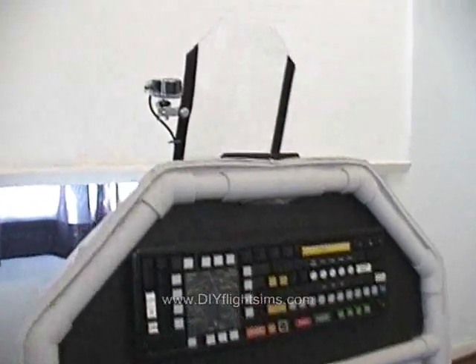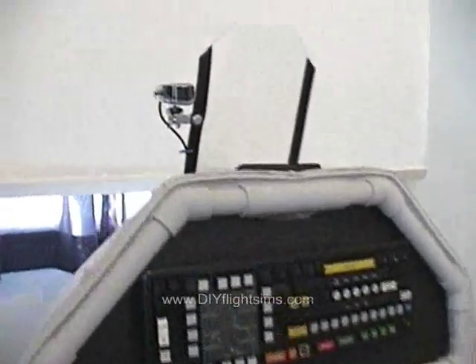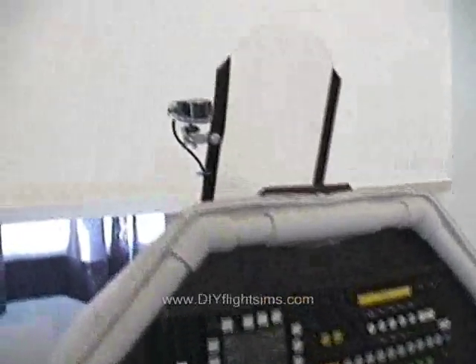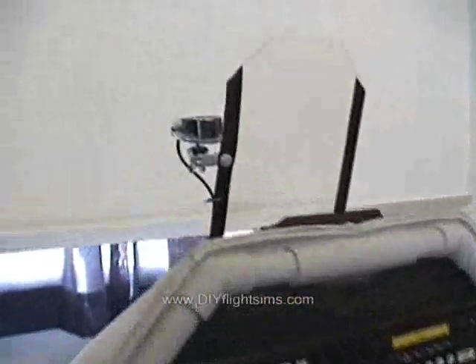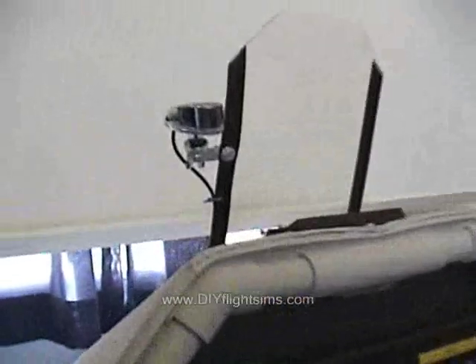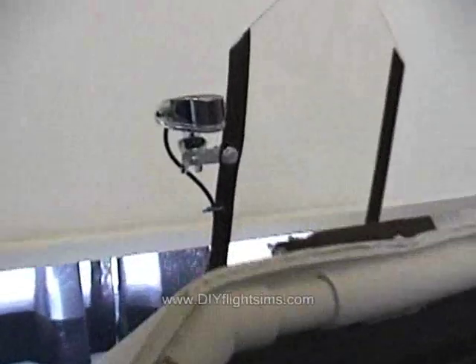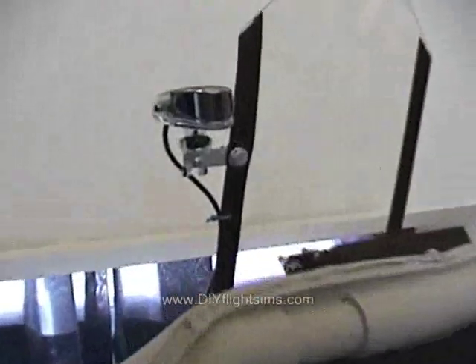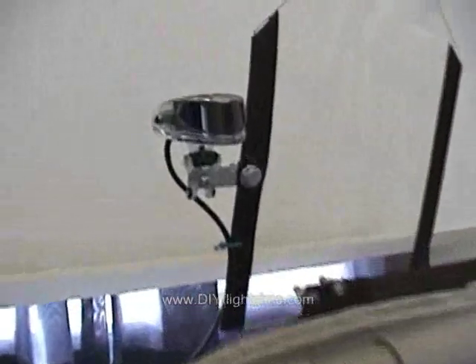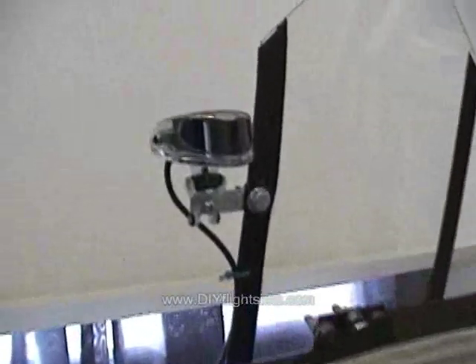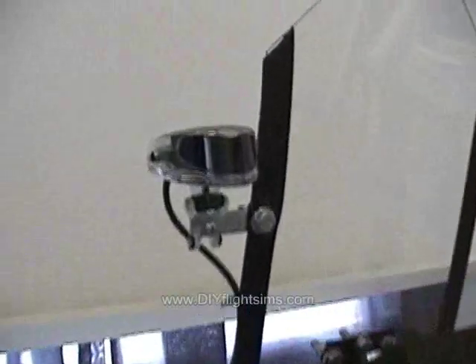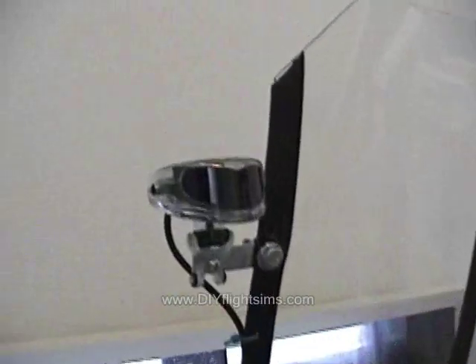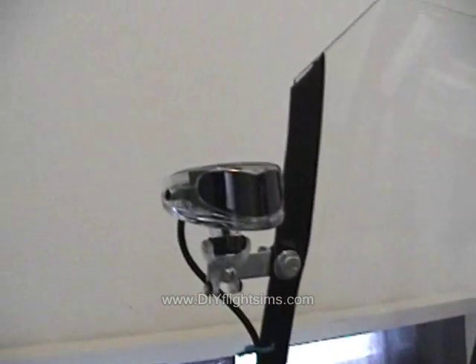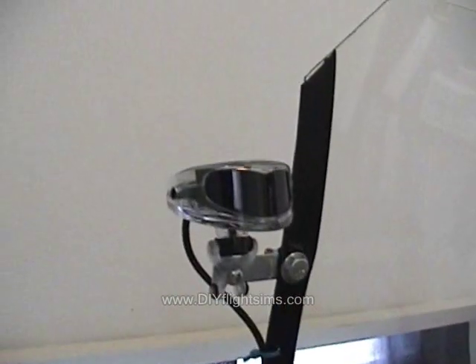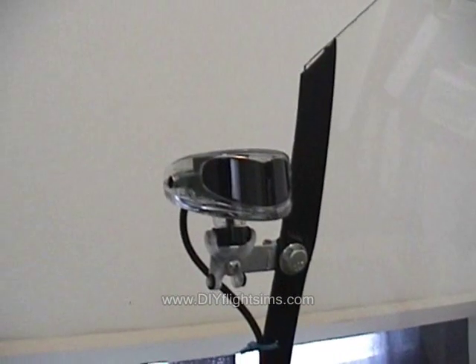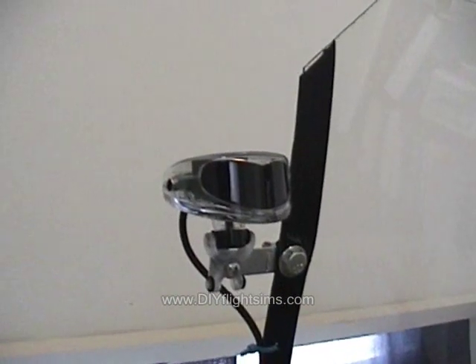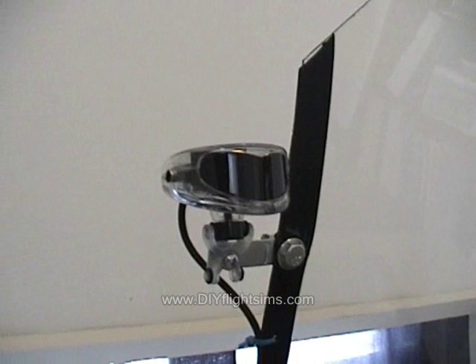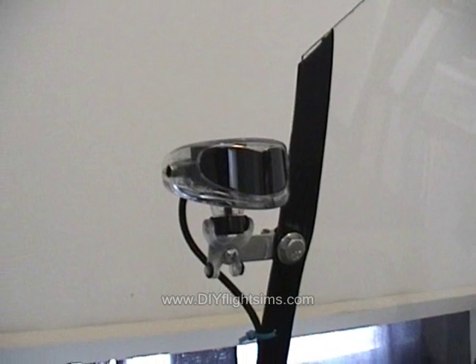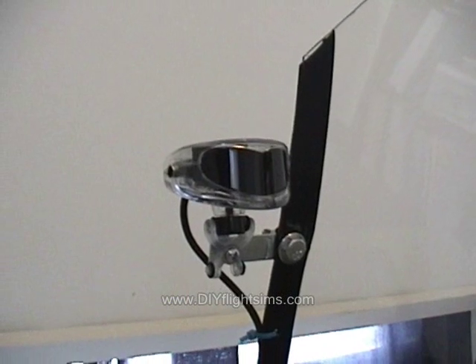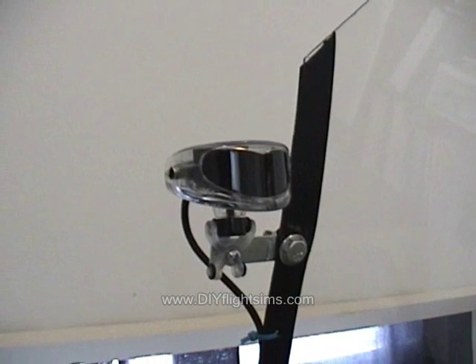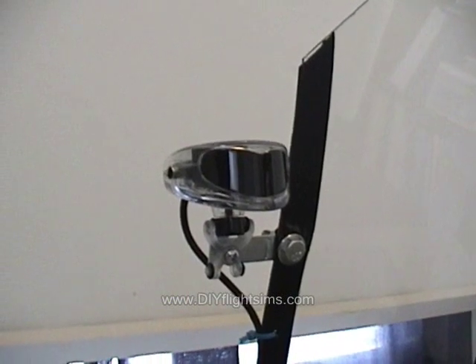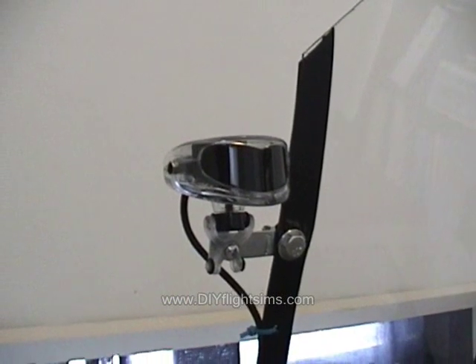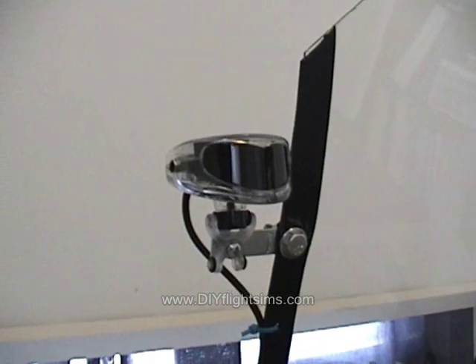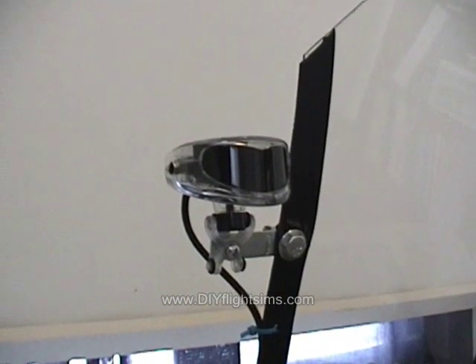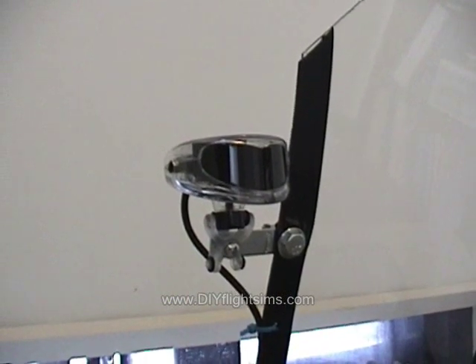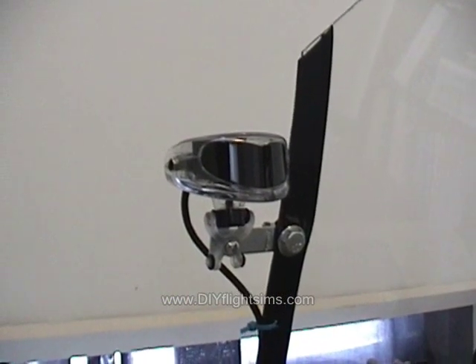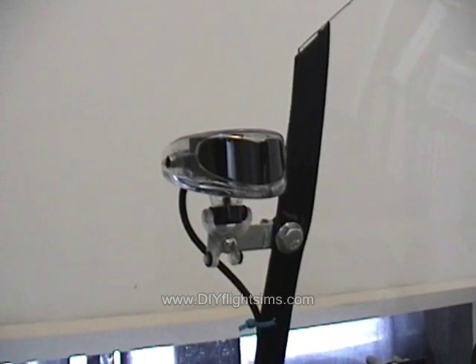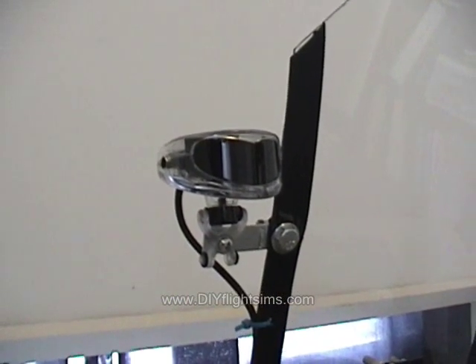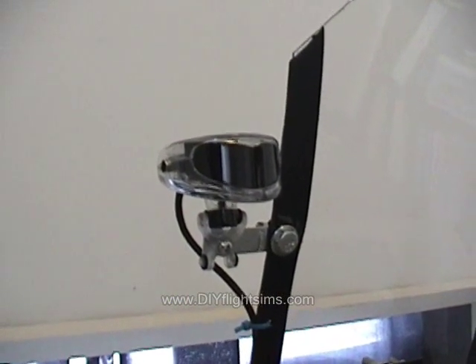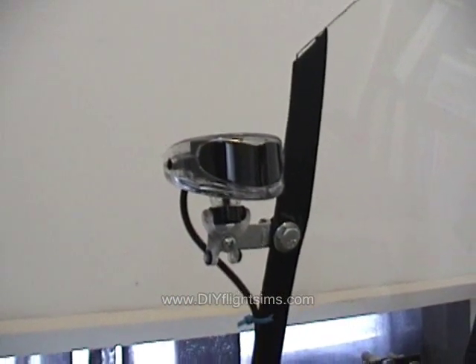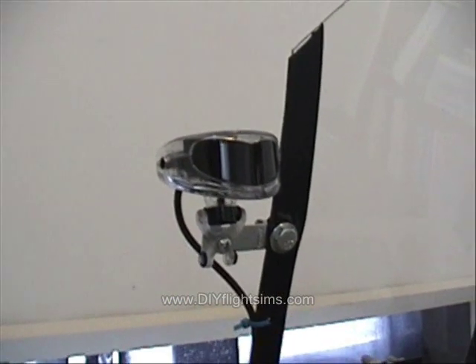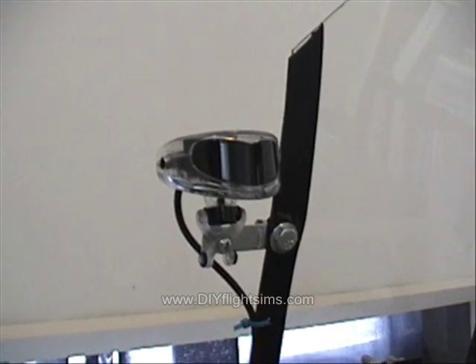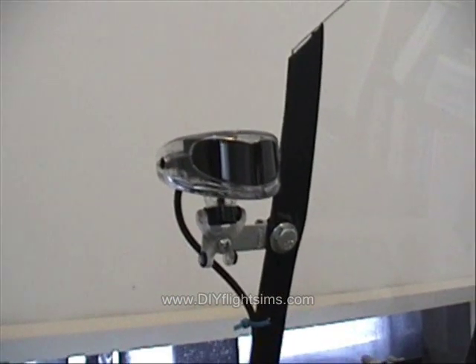We quickly disabled the VR920's view tracker and just used our existing reliable TrackIR.